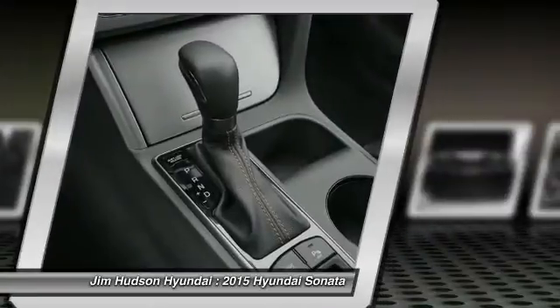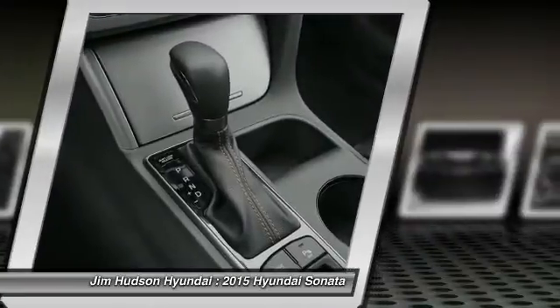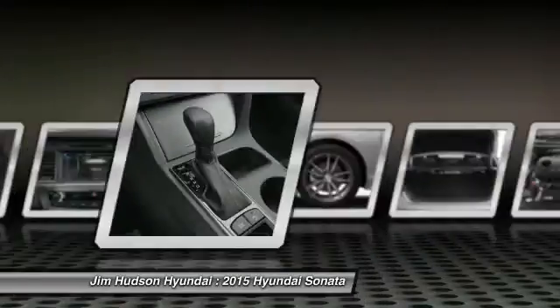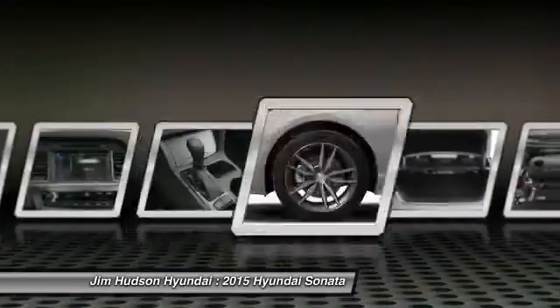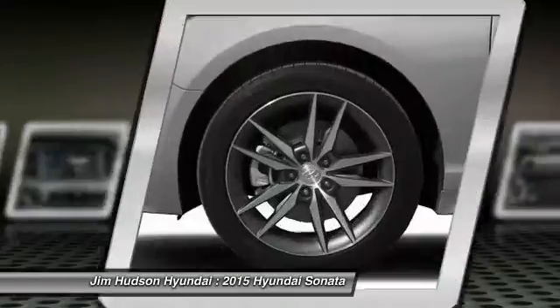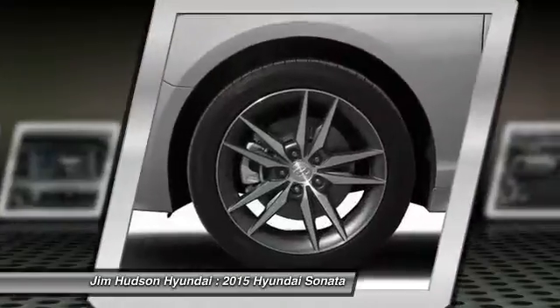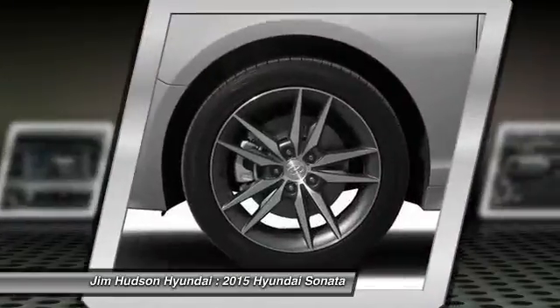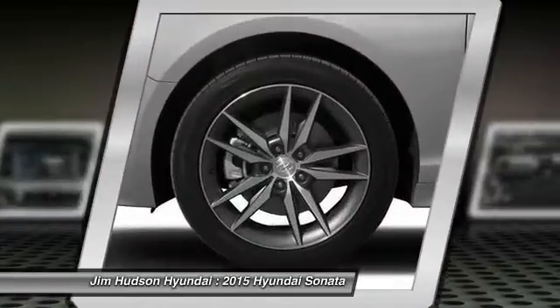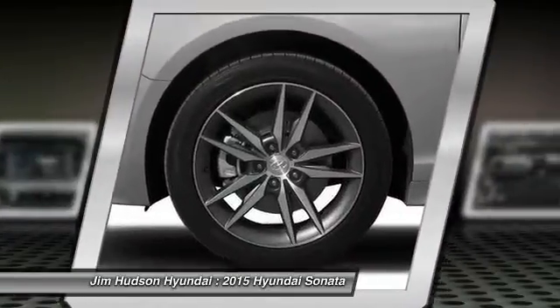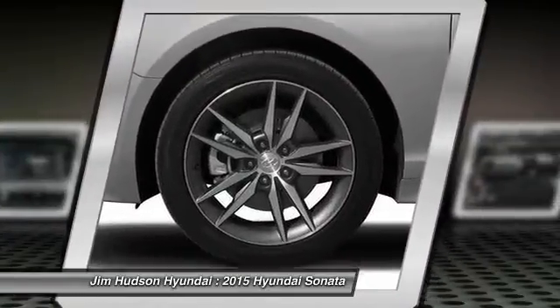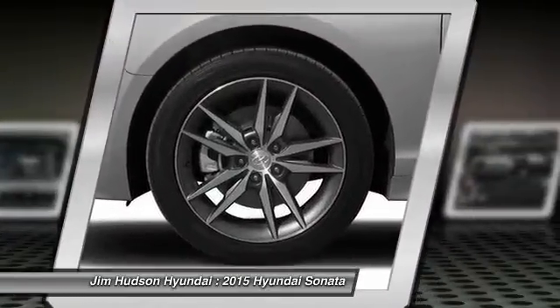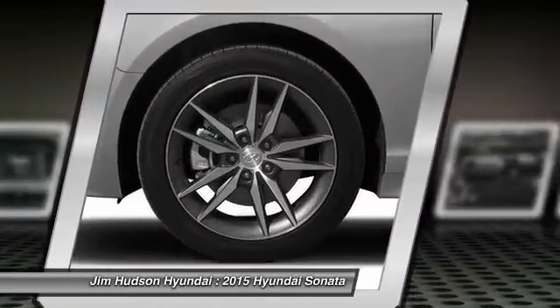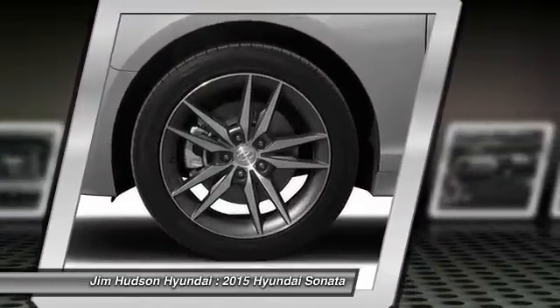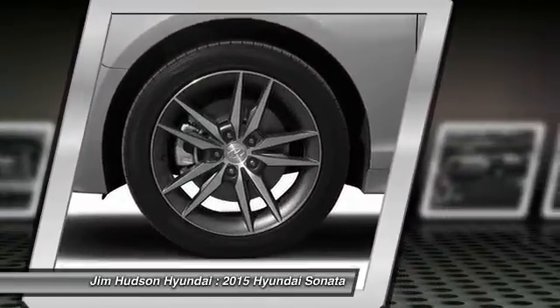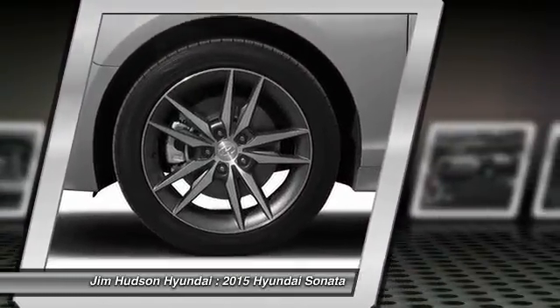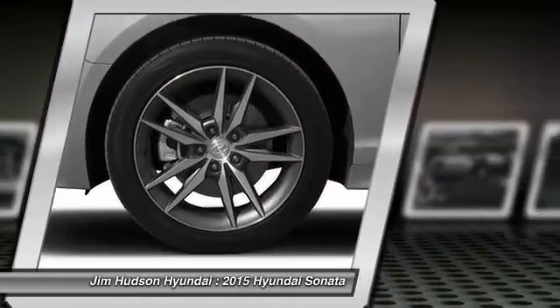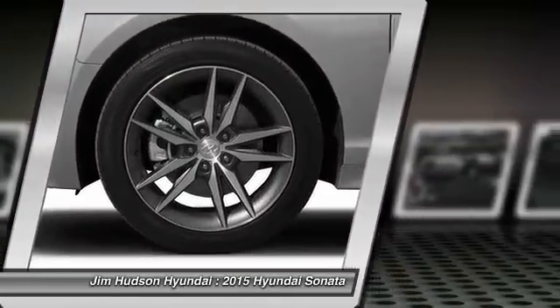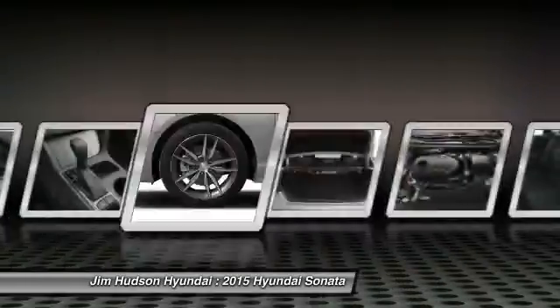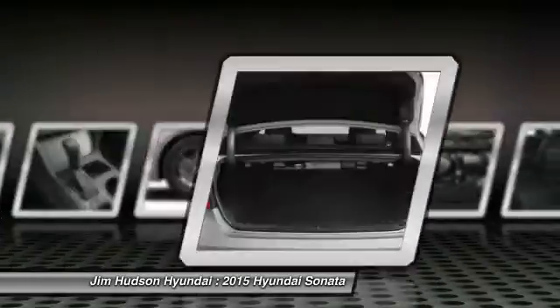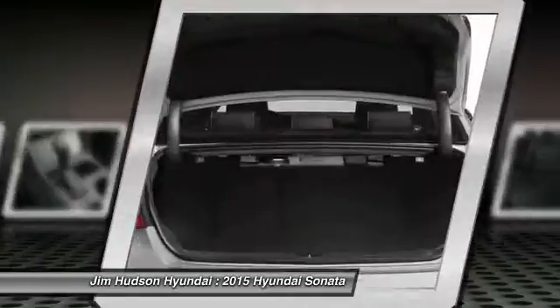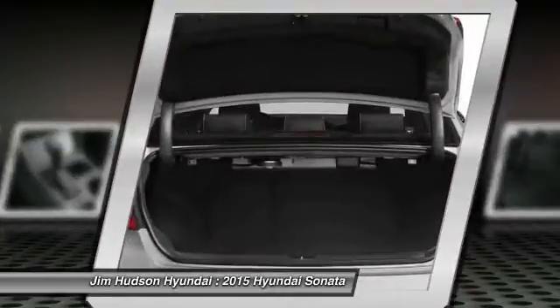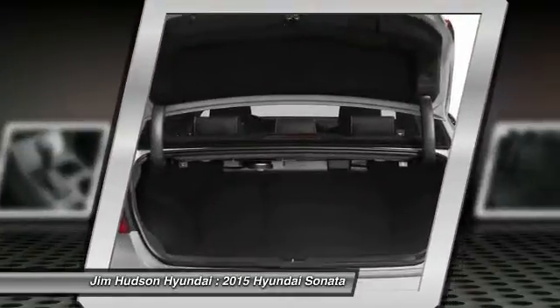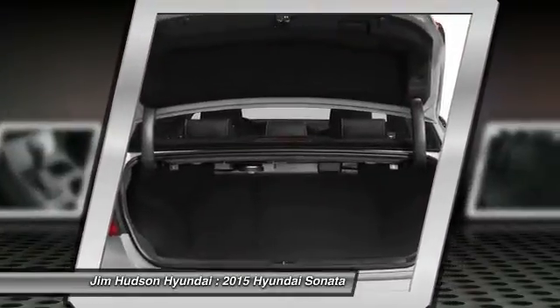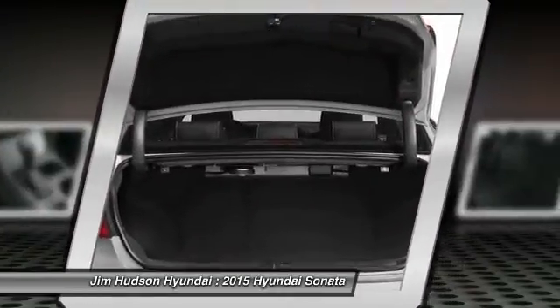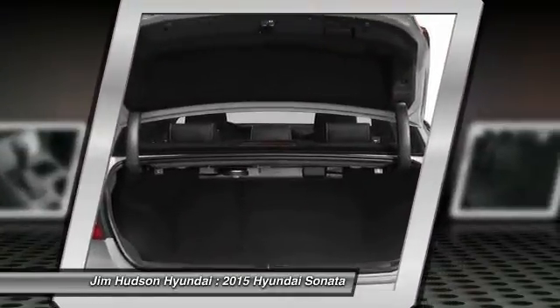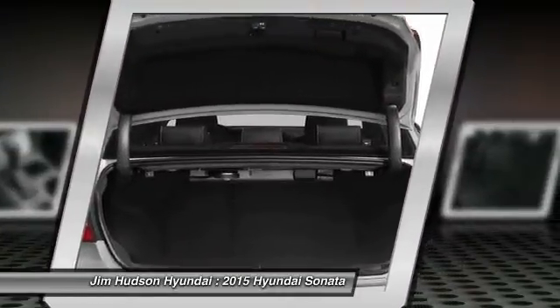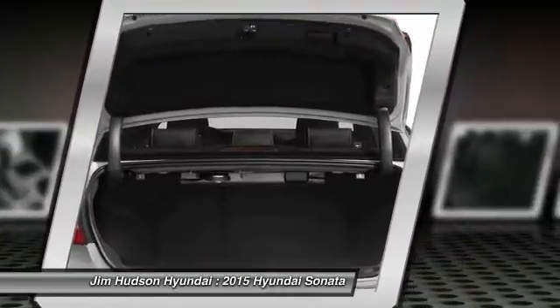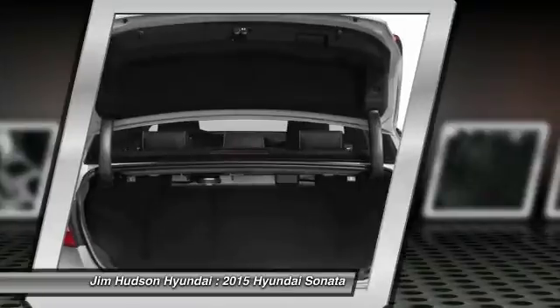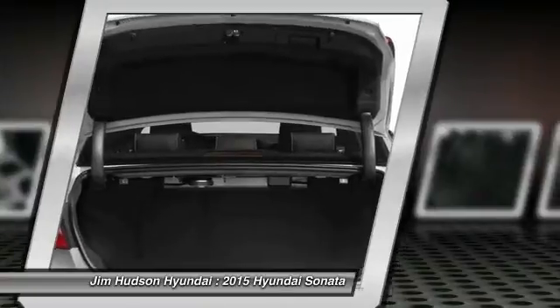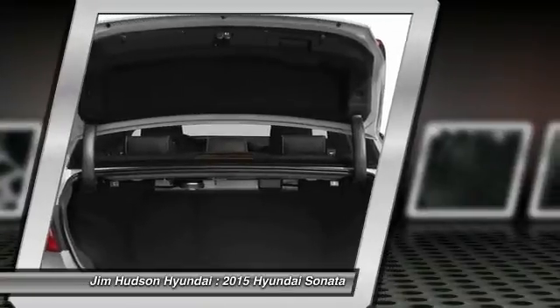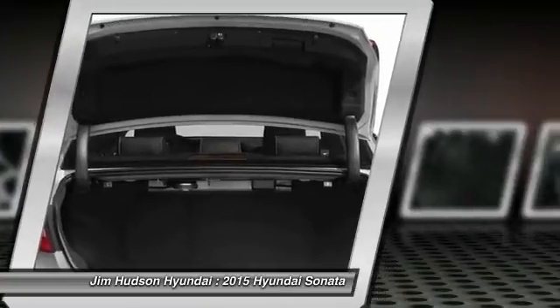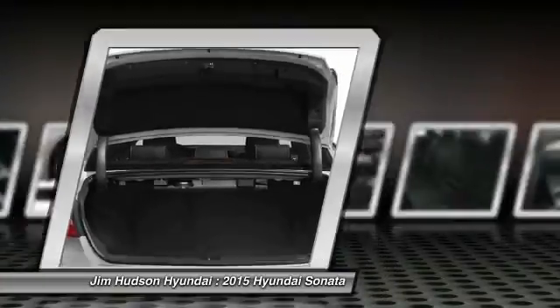Power steering, adjustable steering wheel, four-wheel disc brakes, aluminum wheels, and cruise control.